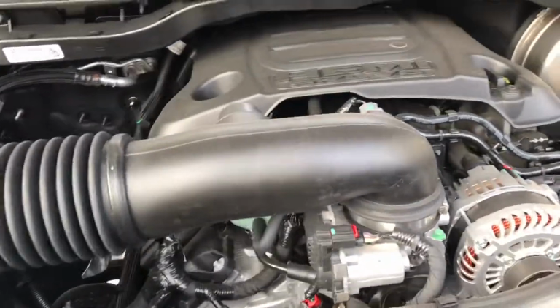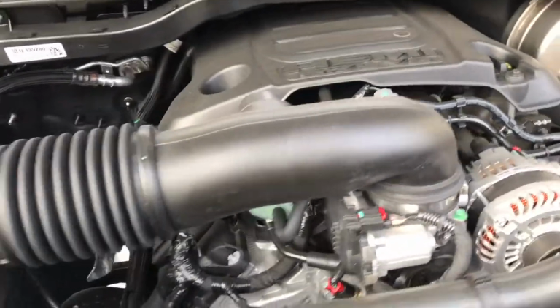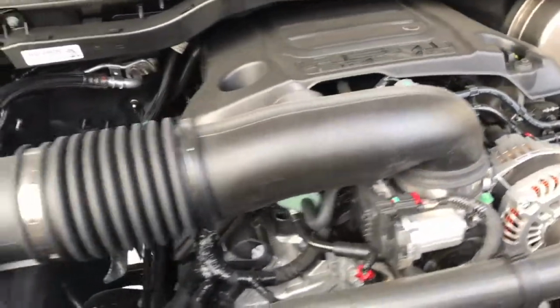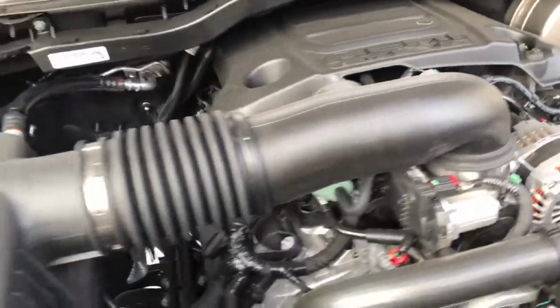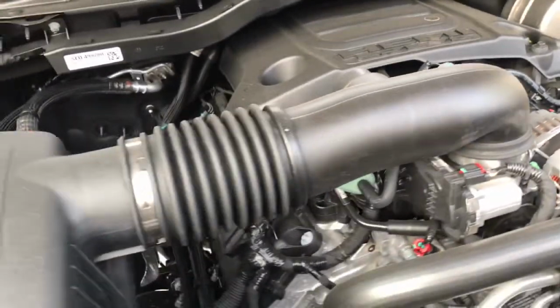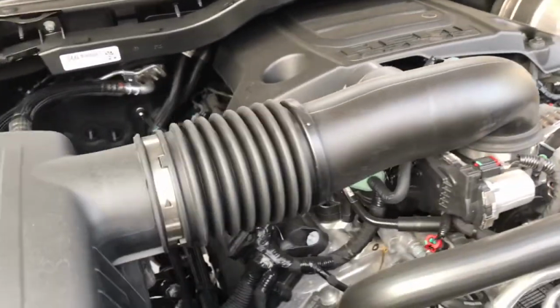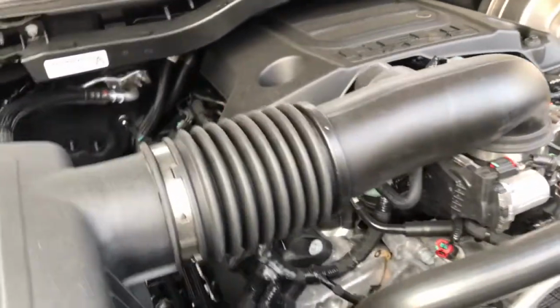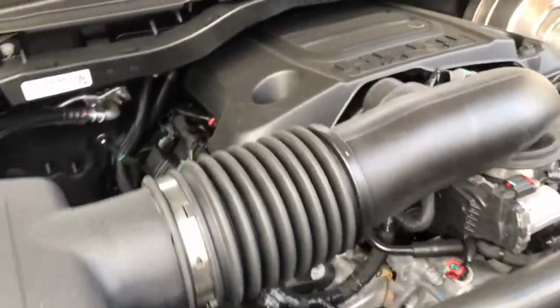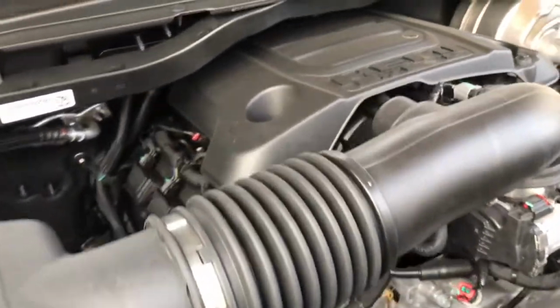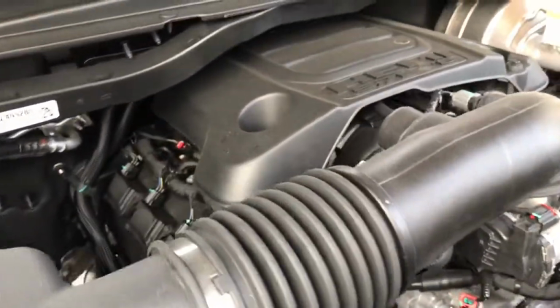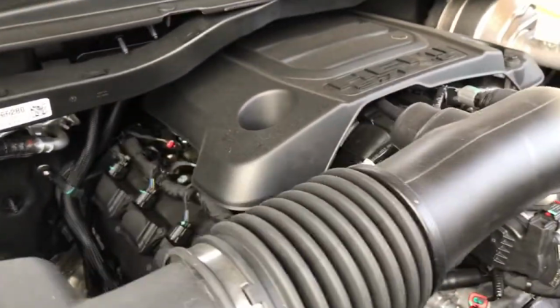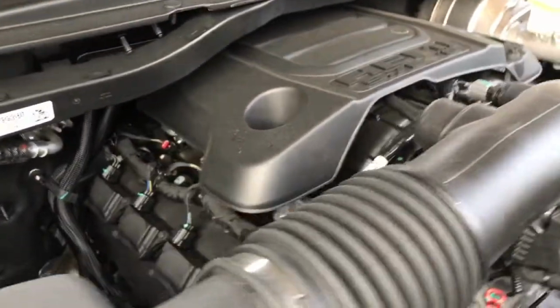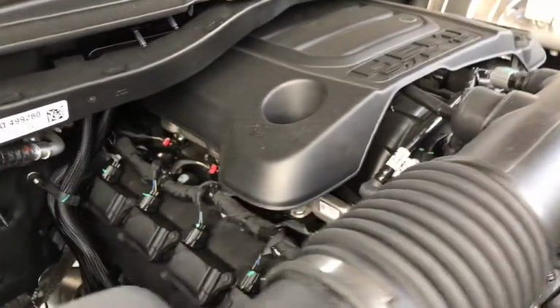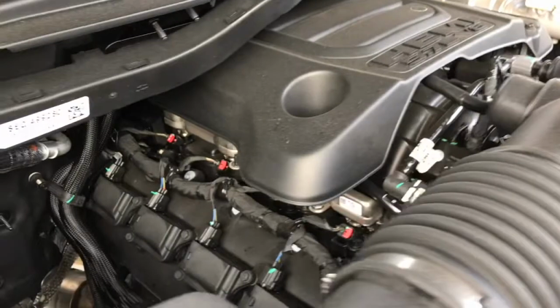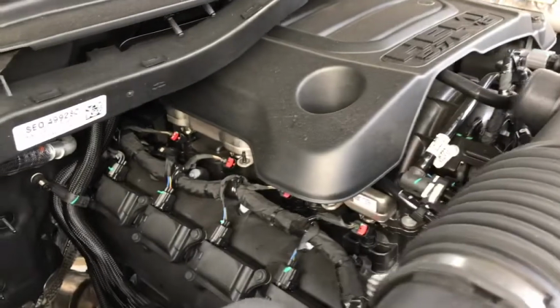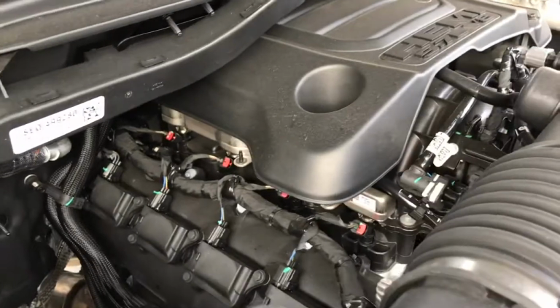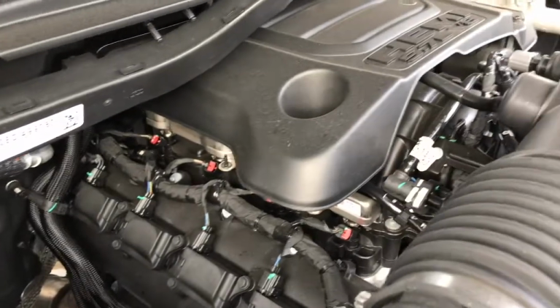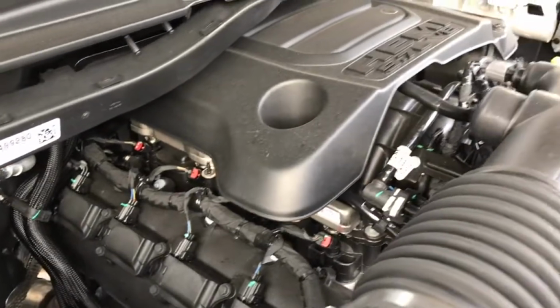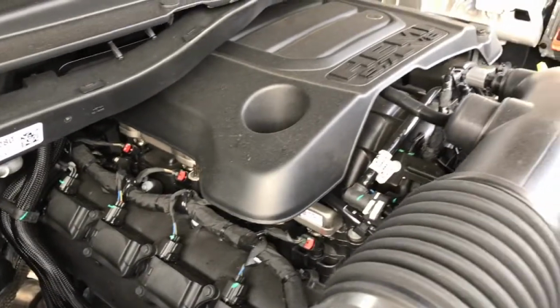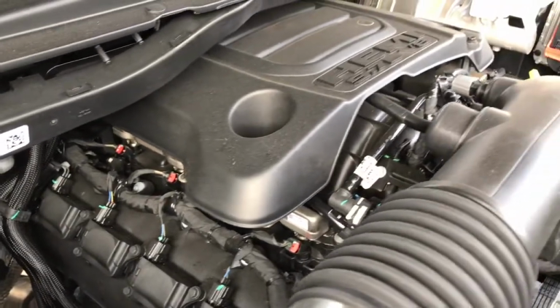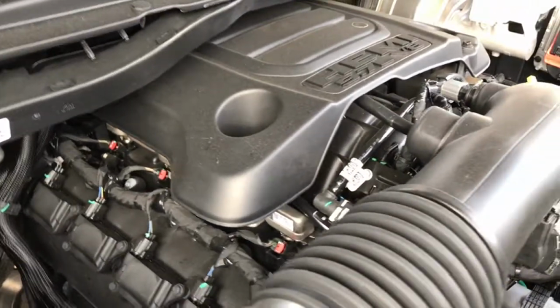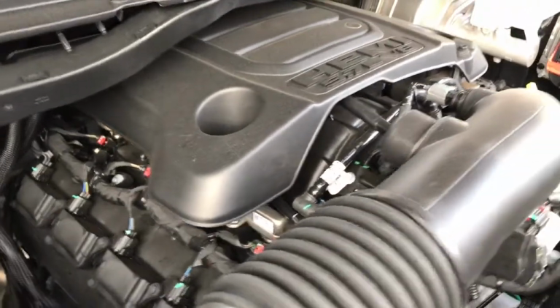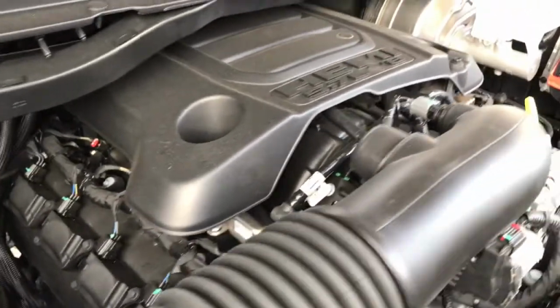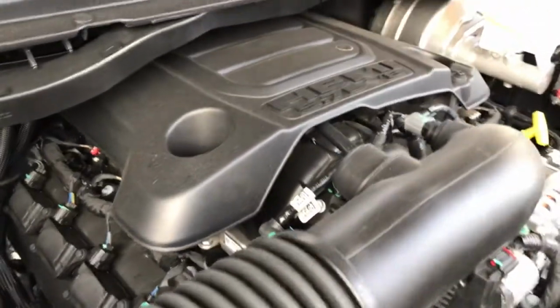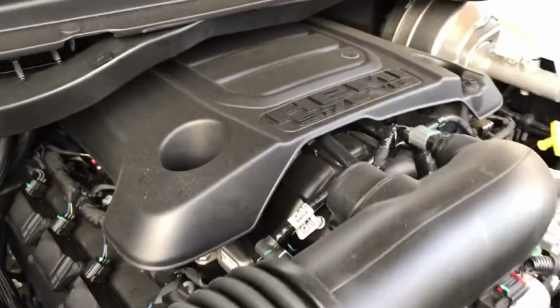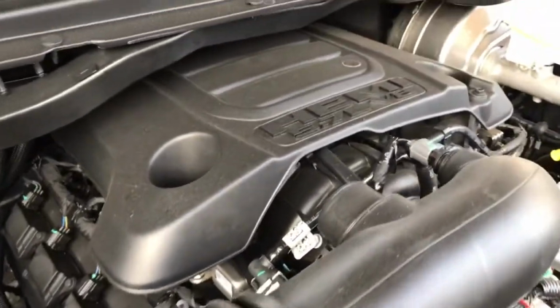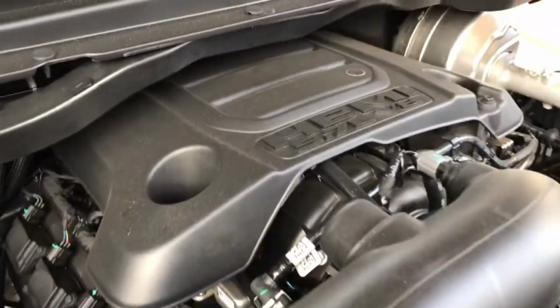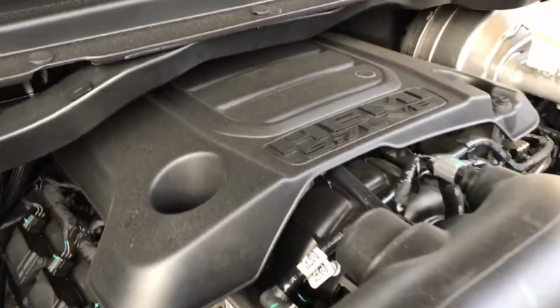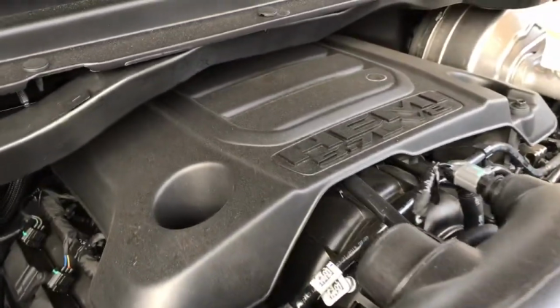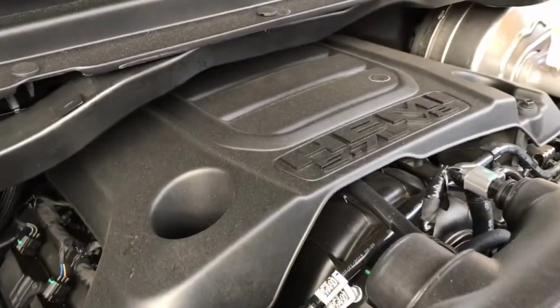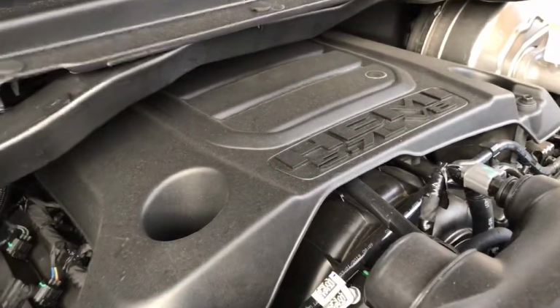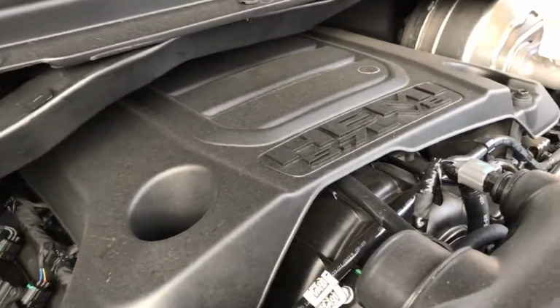What that MDS does is when traveling at a consistent highway speed, it will shut off four of your eight cylinders for better fuel efficiency.